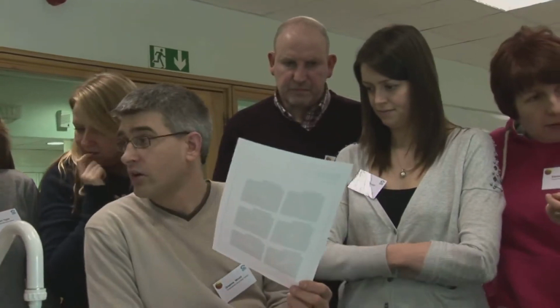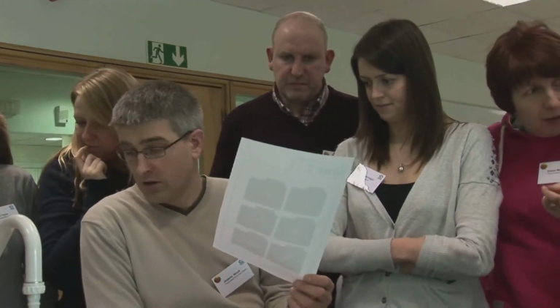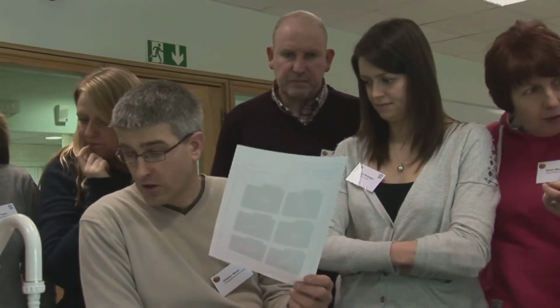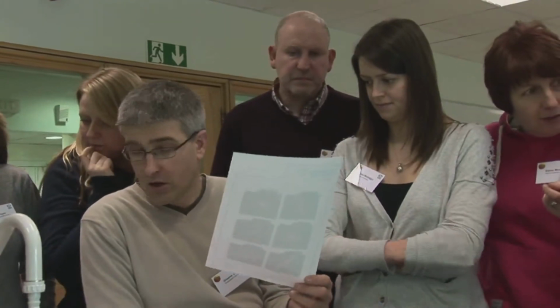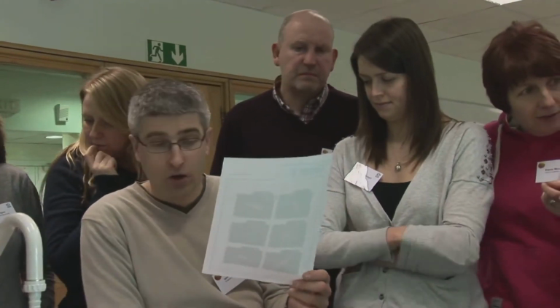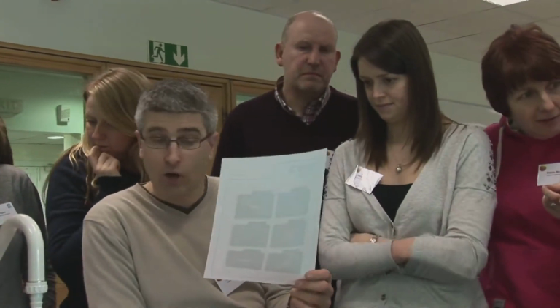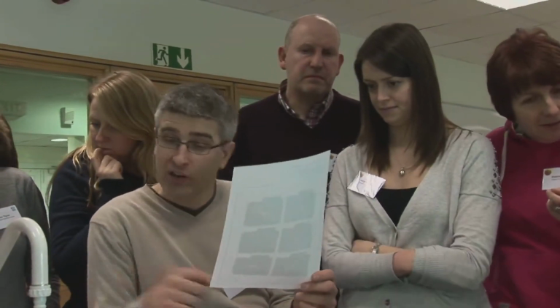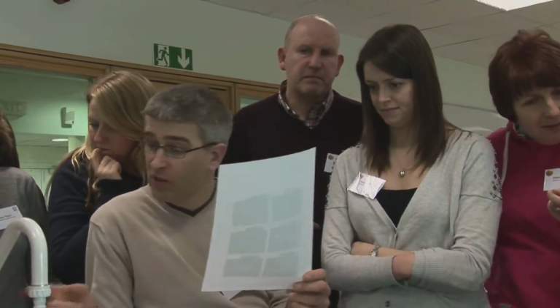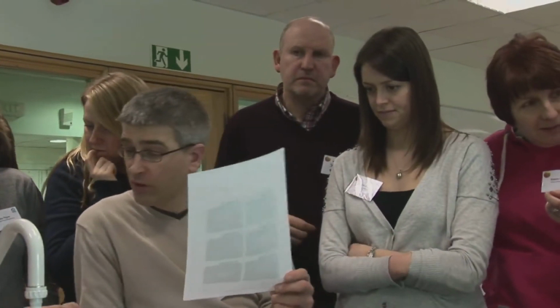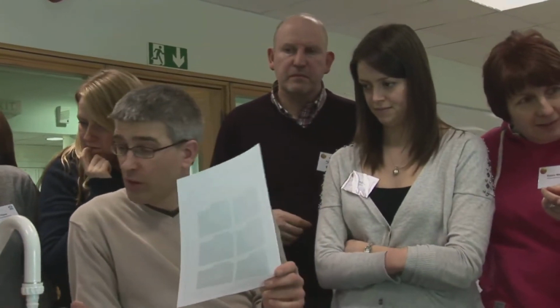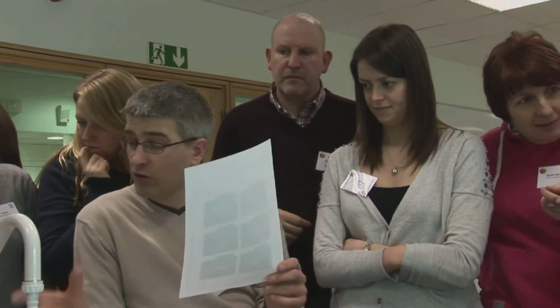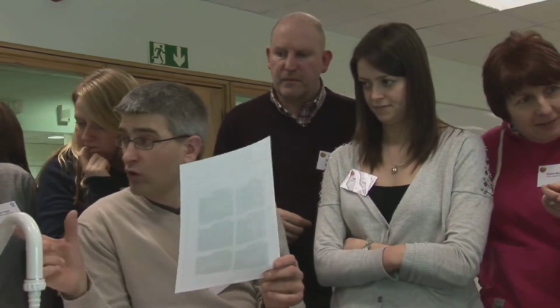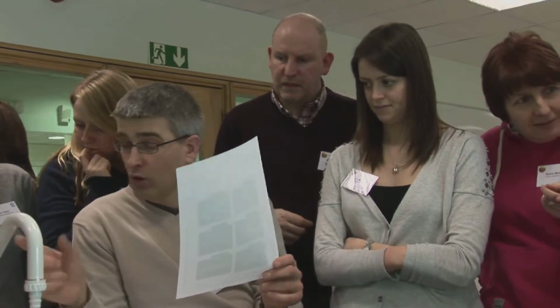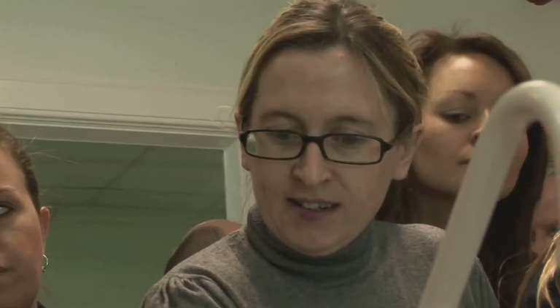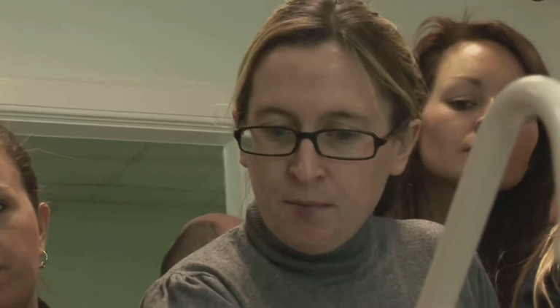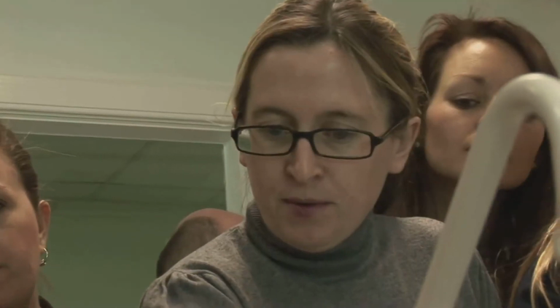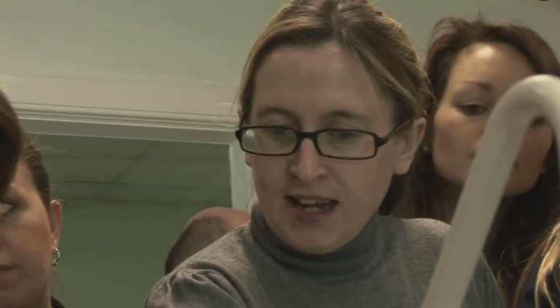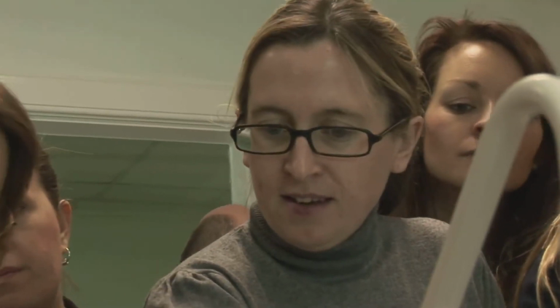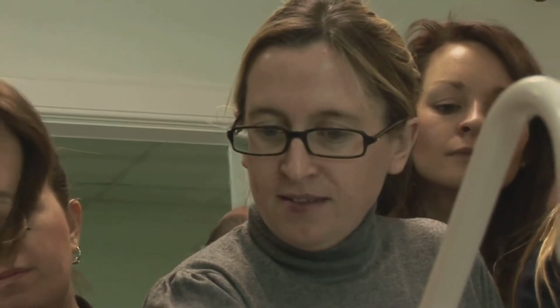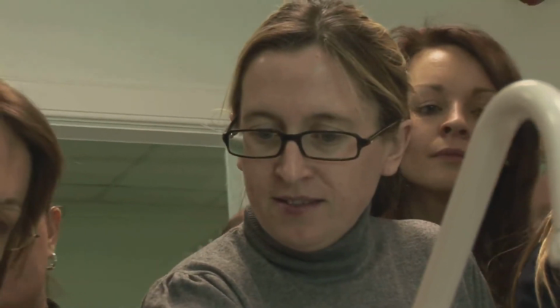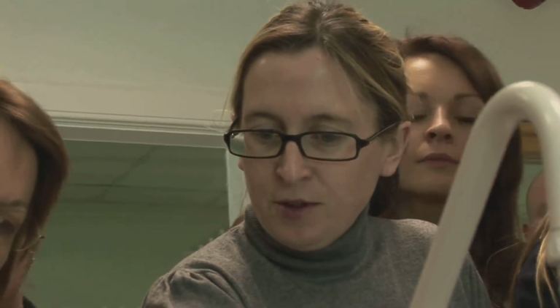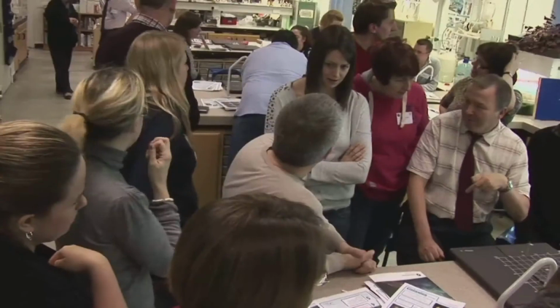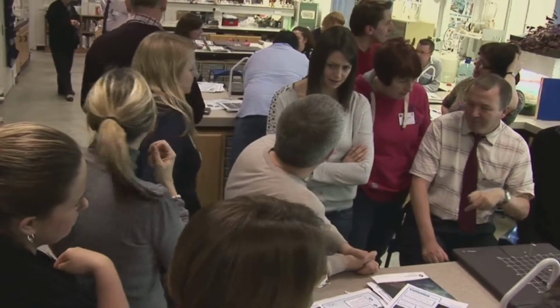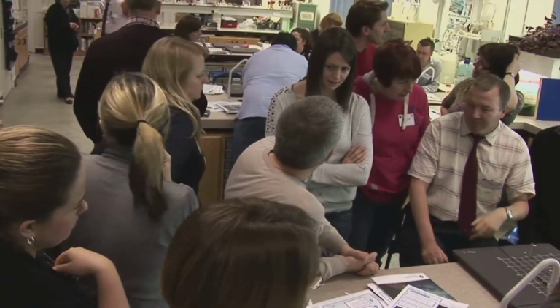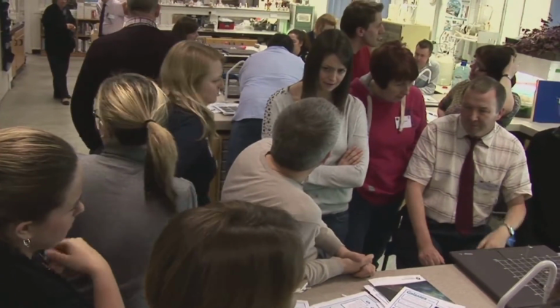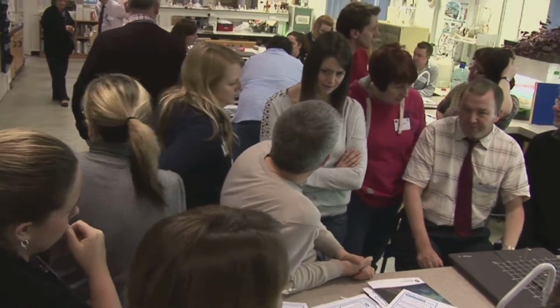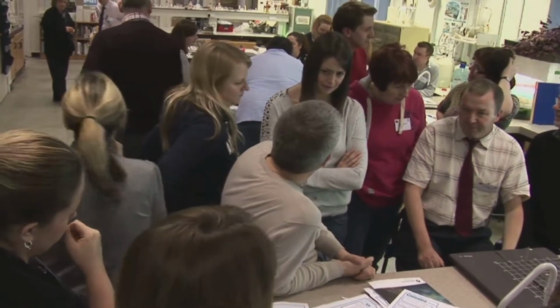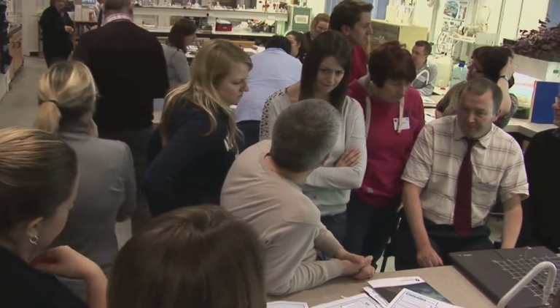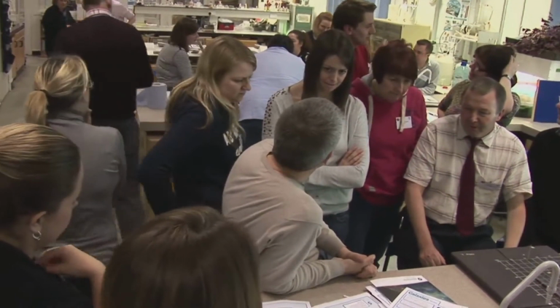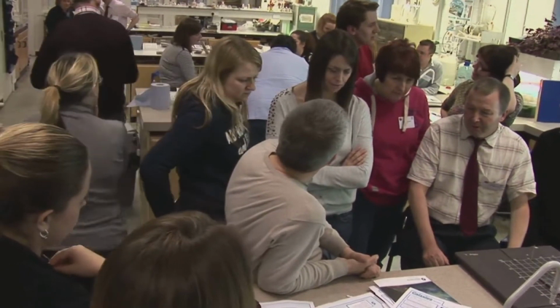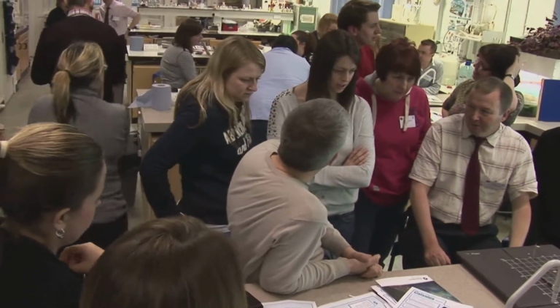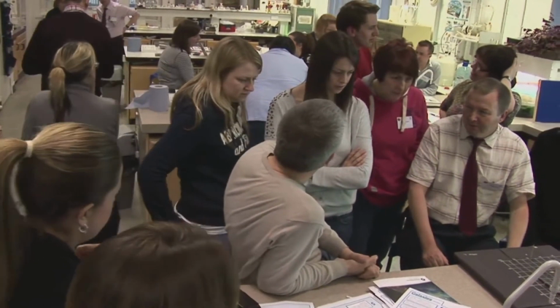The class can then see if there are any patterns across the whole cluster and form ideas about how the cluster may have changed over time.